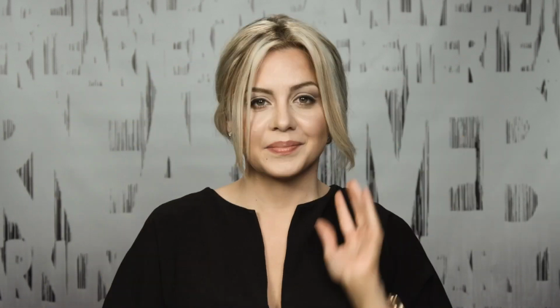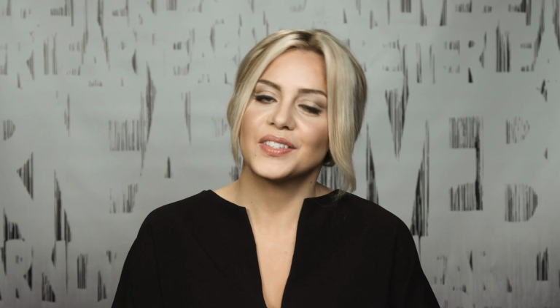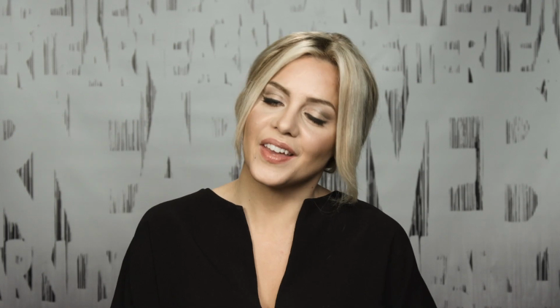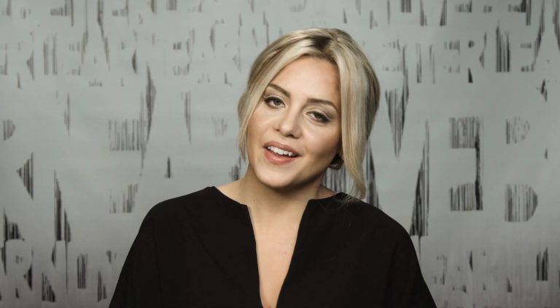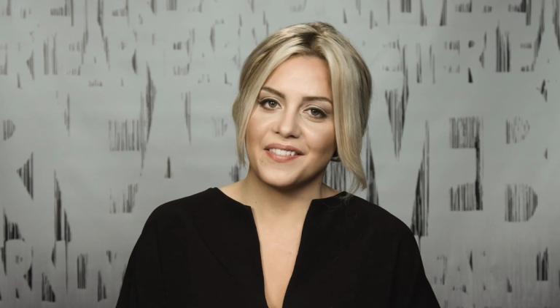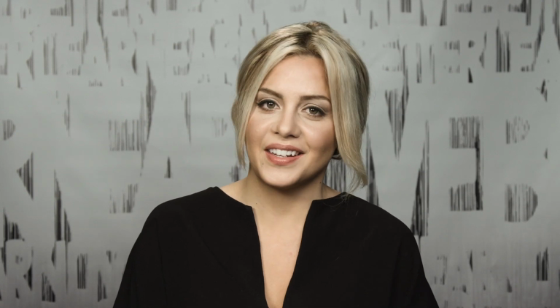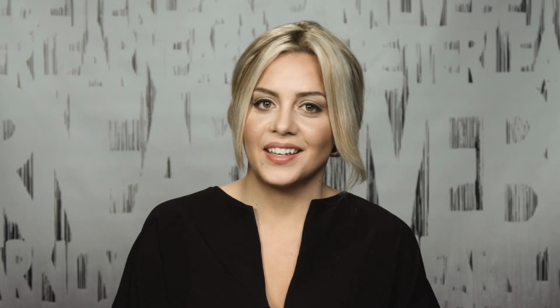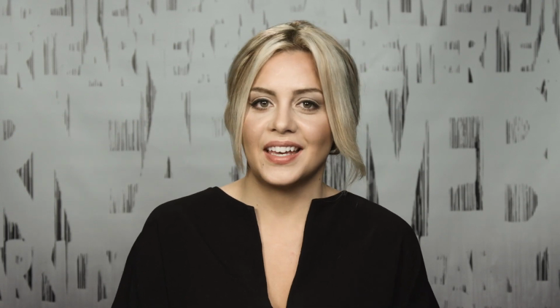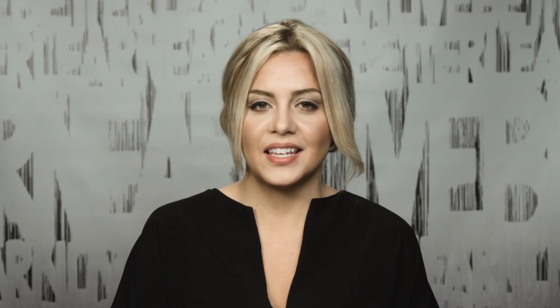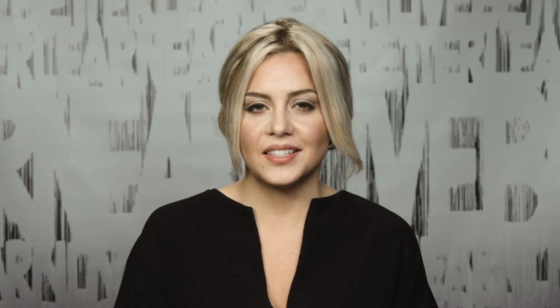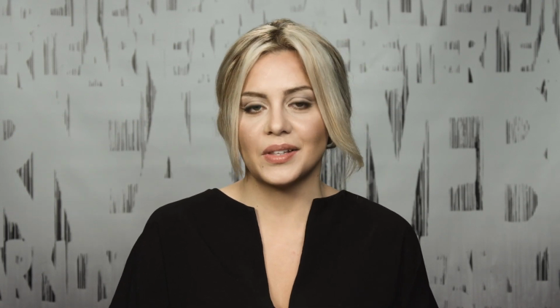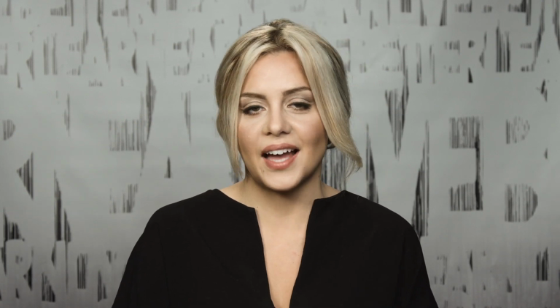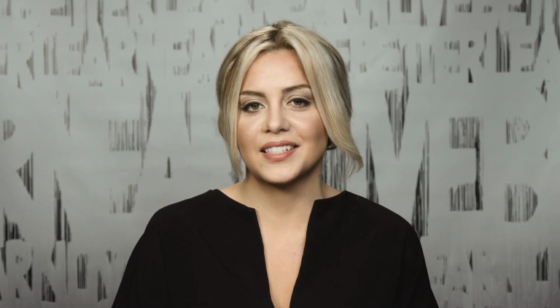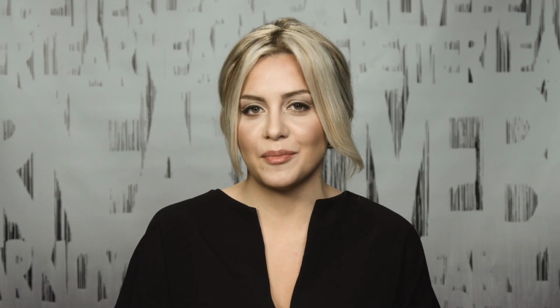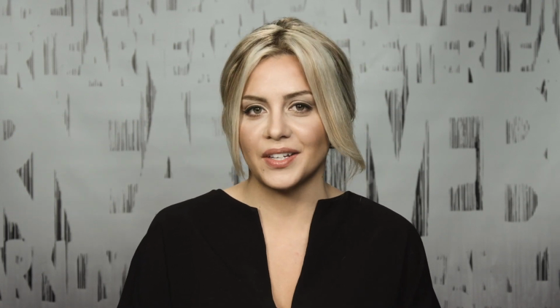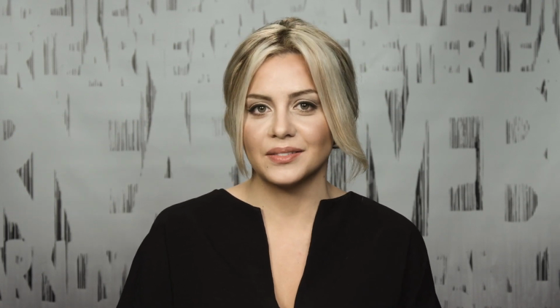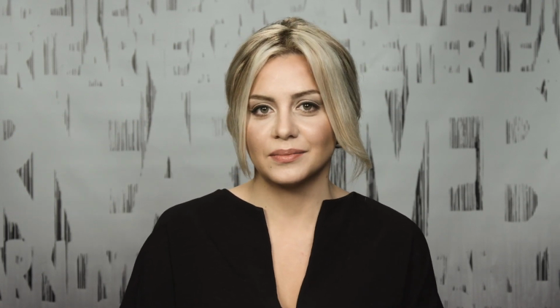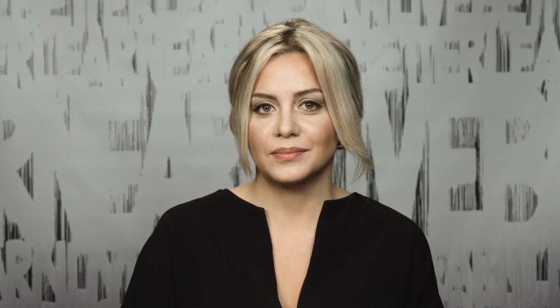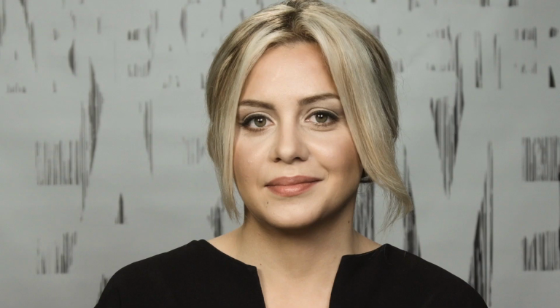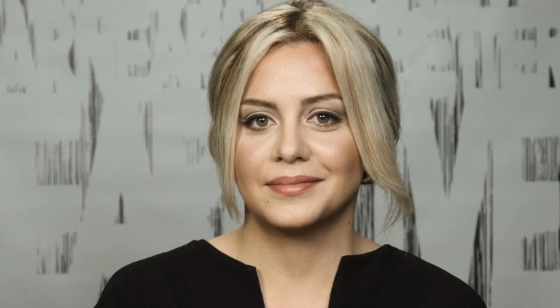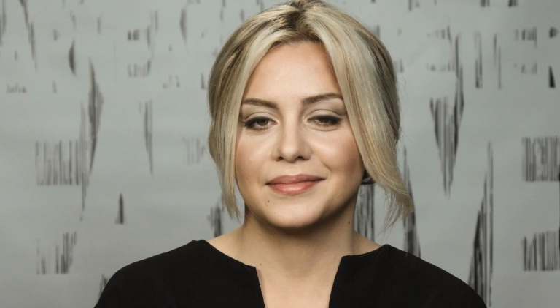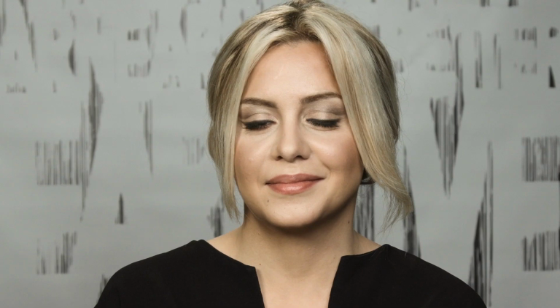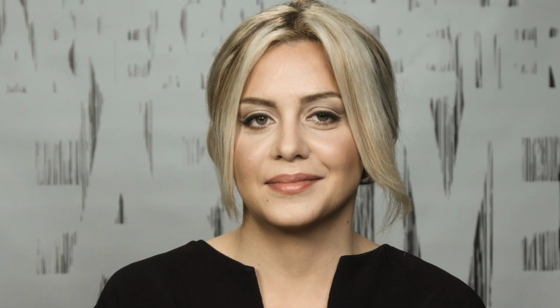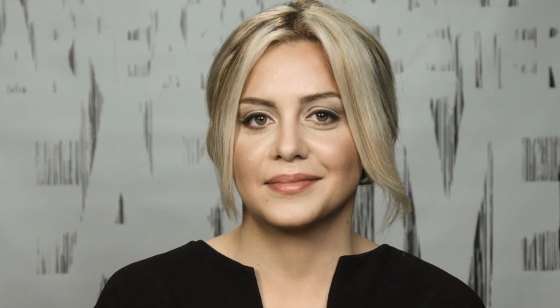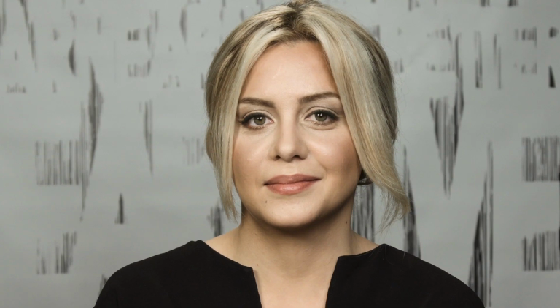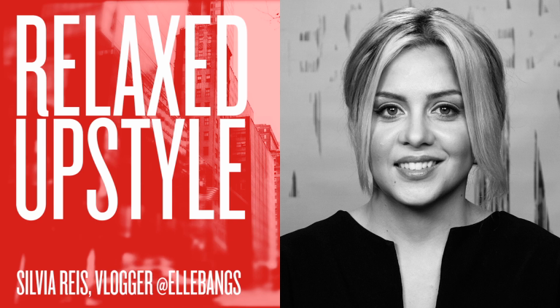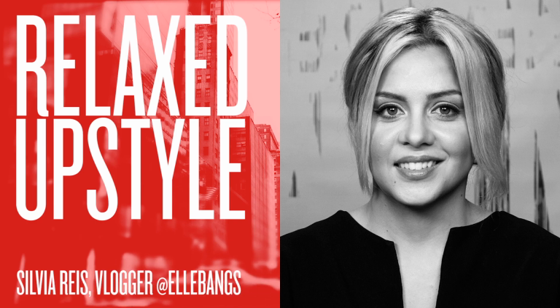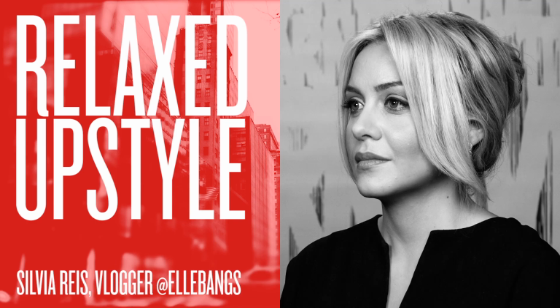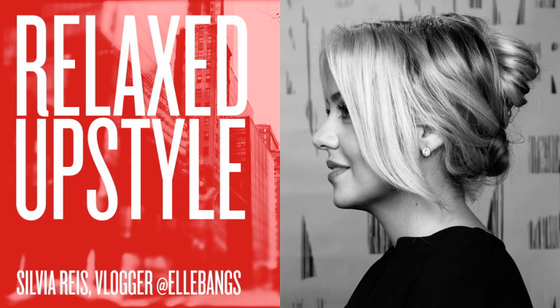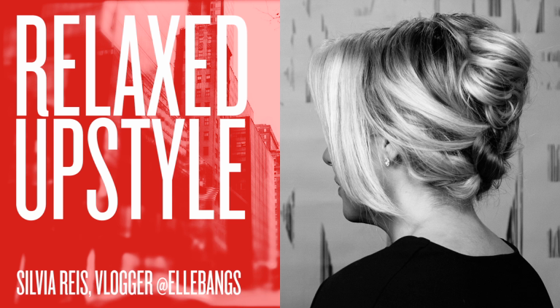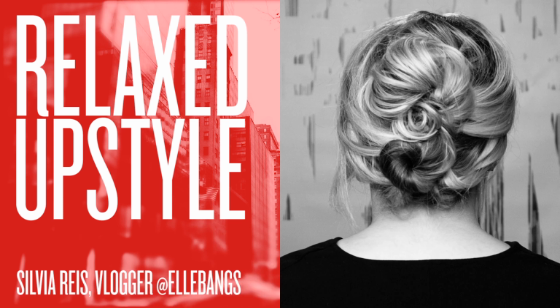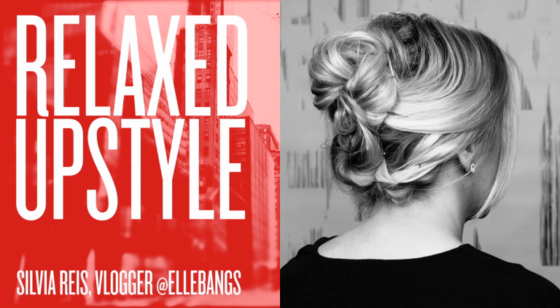So there you have it — an easy relaxed updo. See you later, bye!